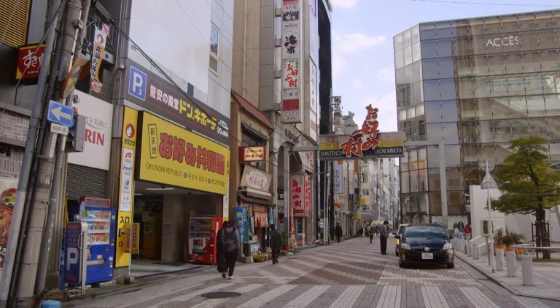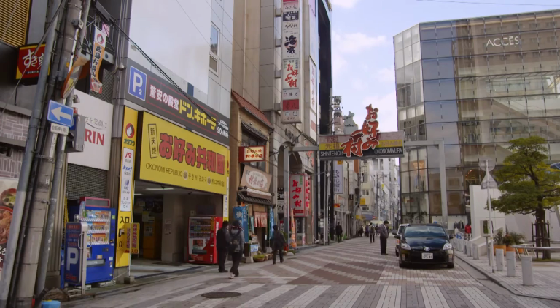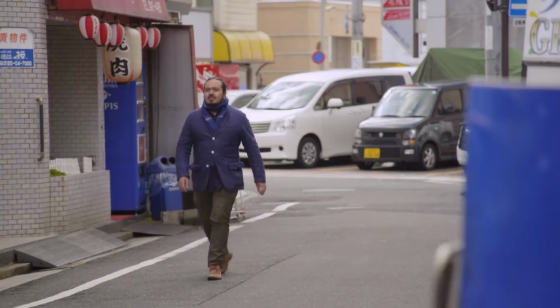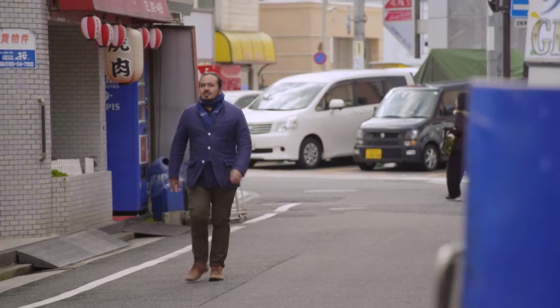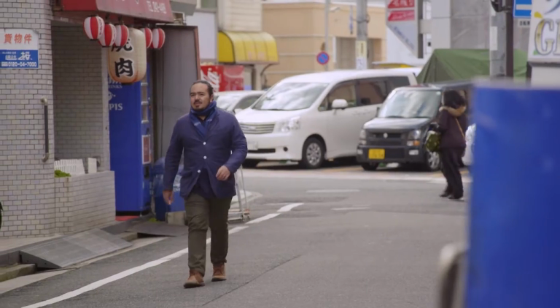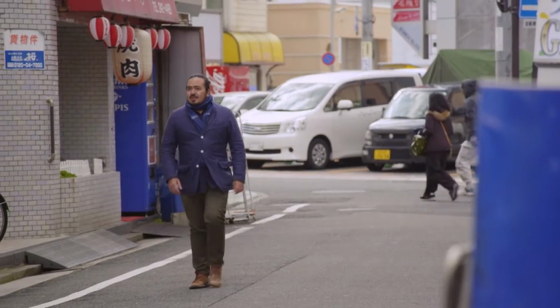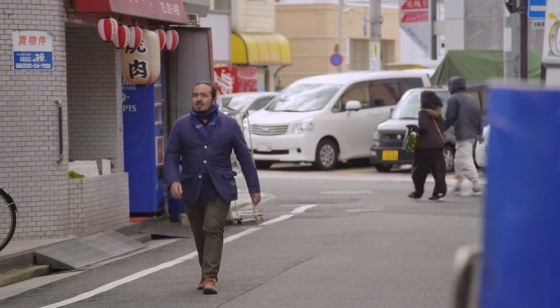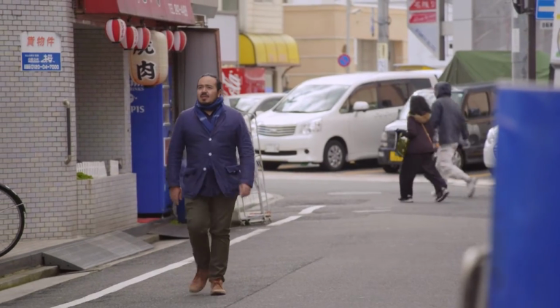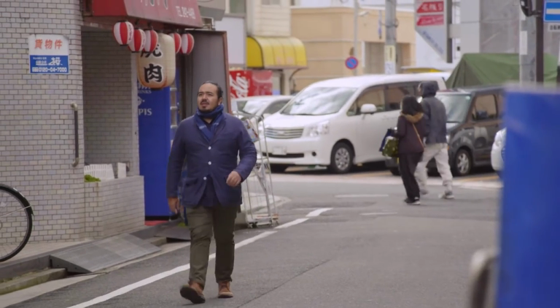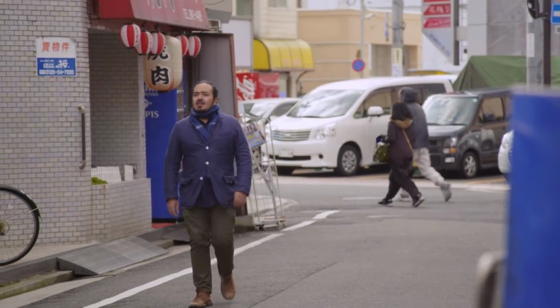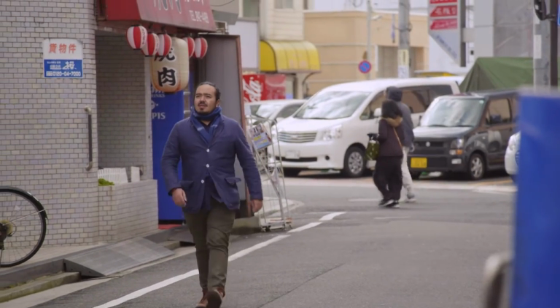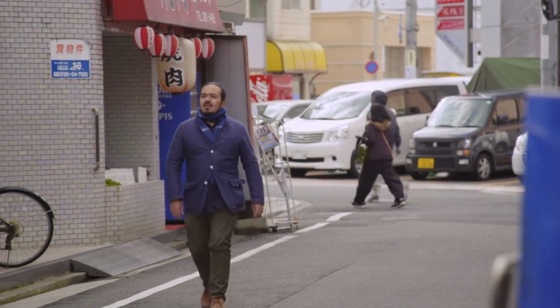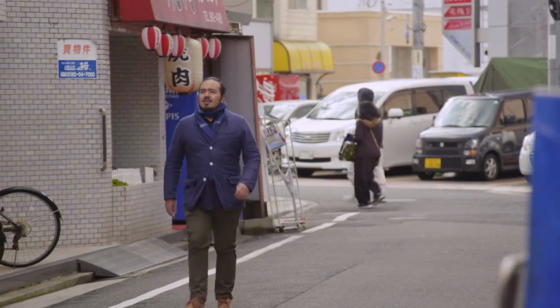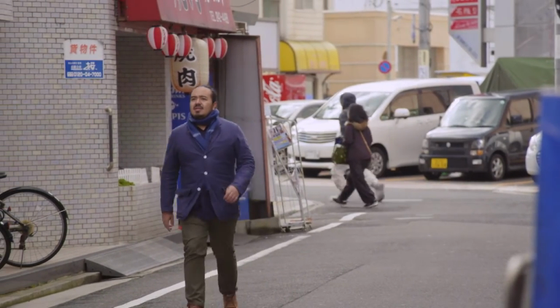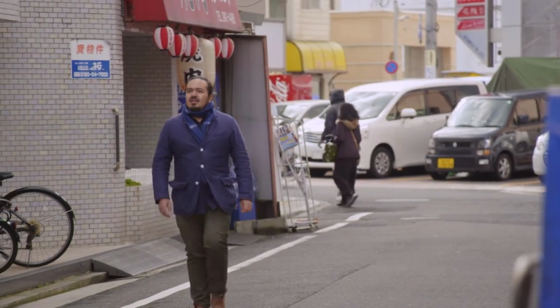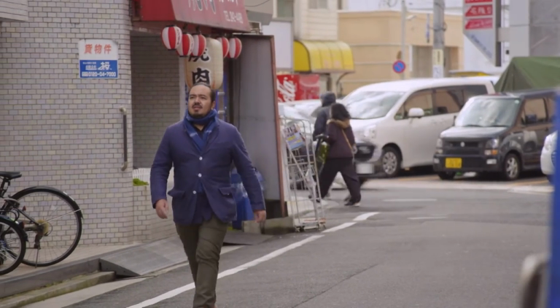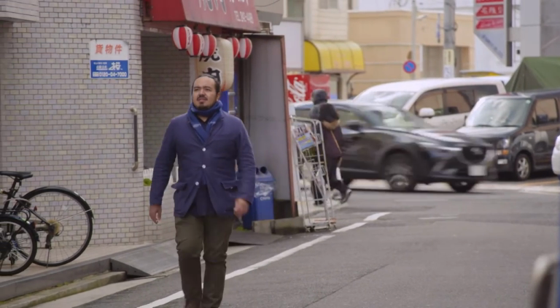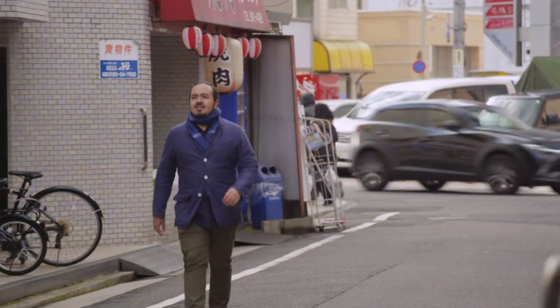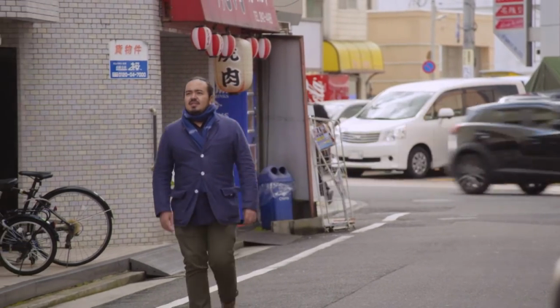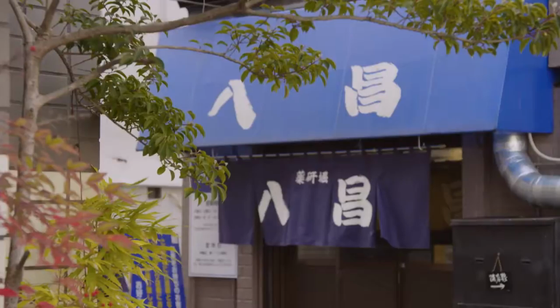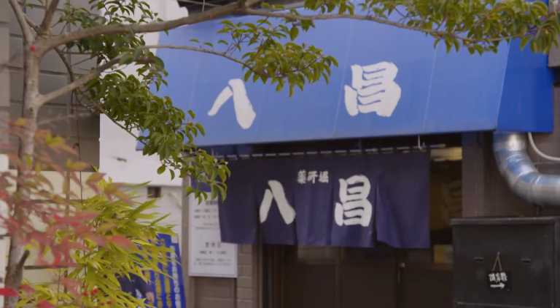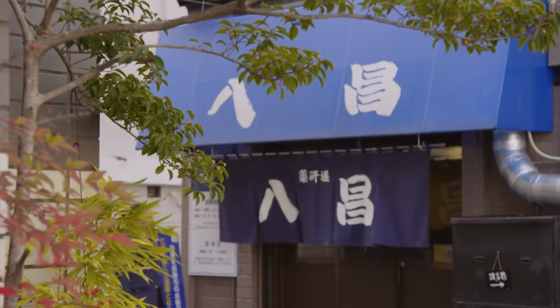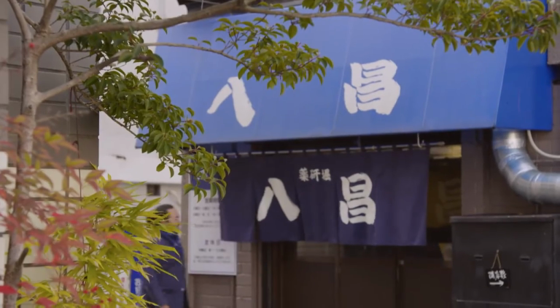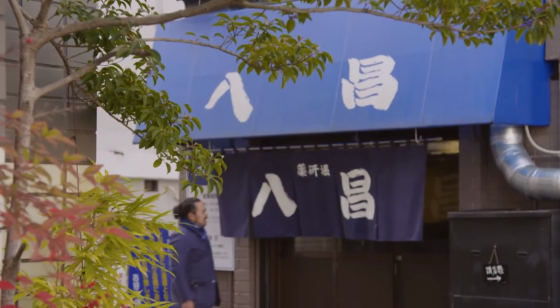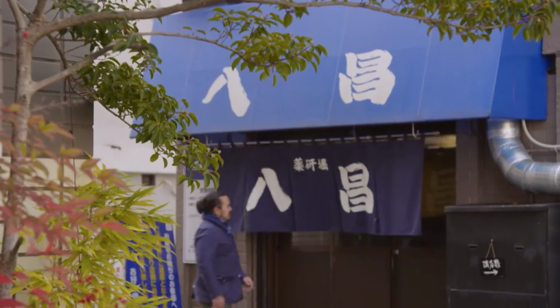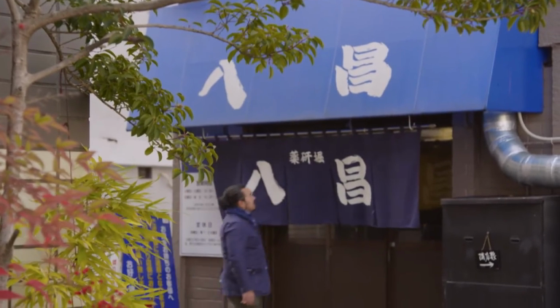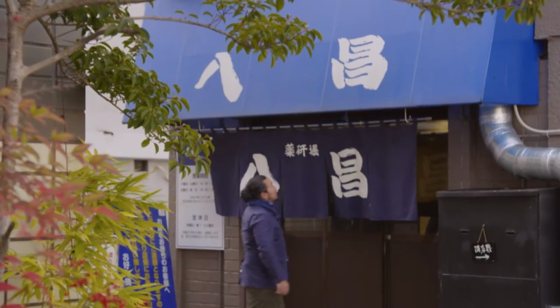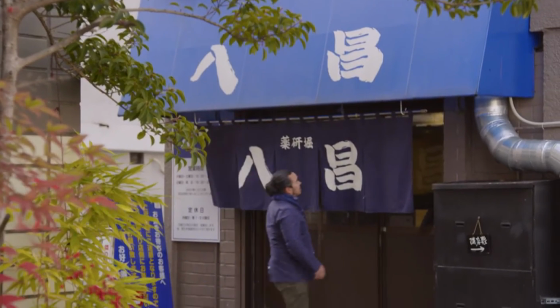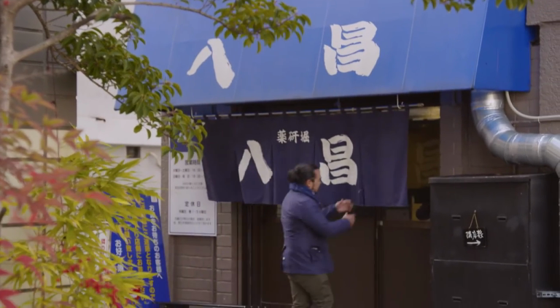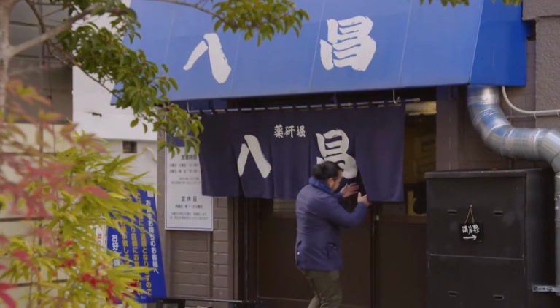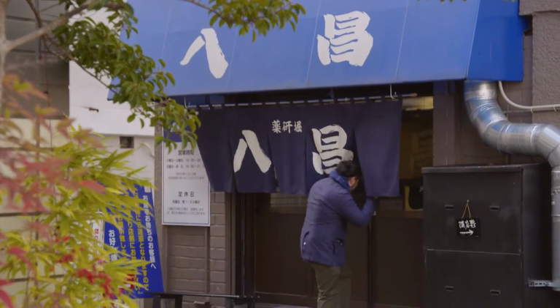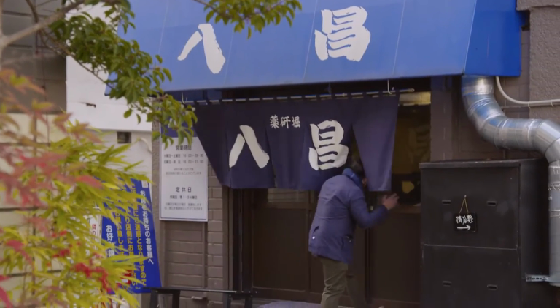Yagenborihasho was one of the best in the city, but the locals just call it Blue Hashho for its signature blue norin curtains that hang above the doorway.